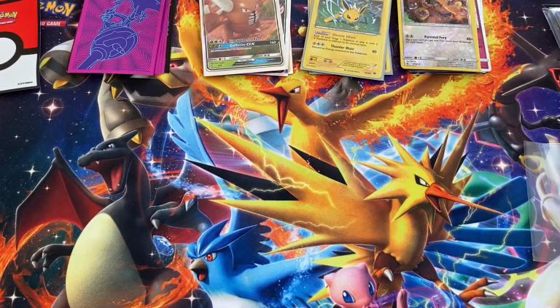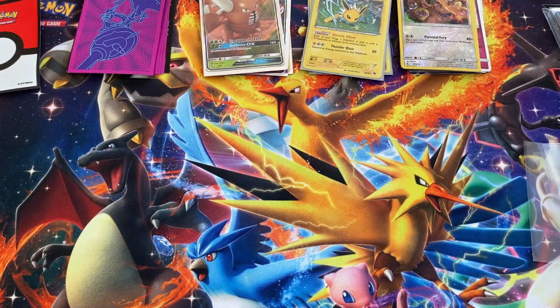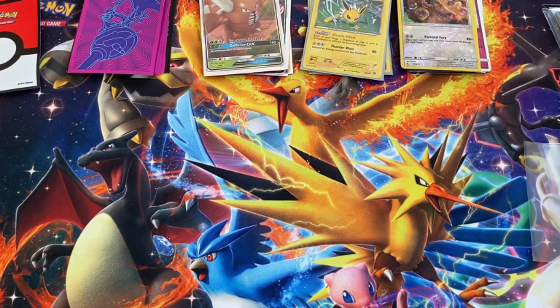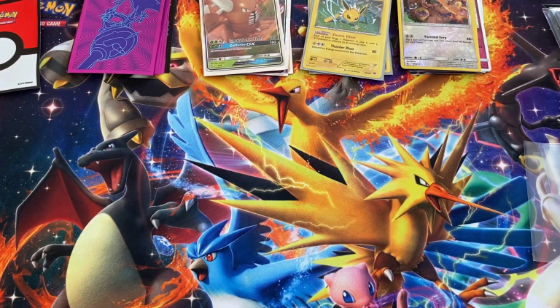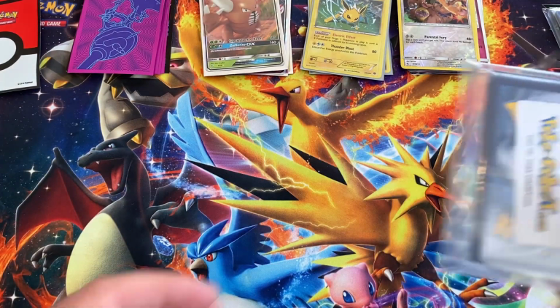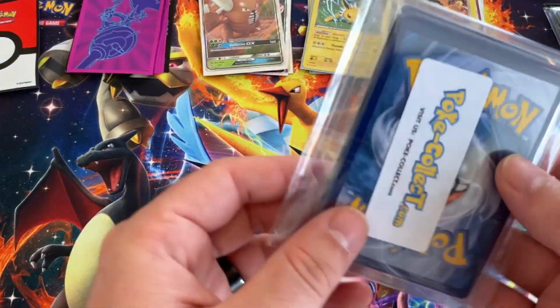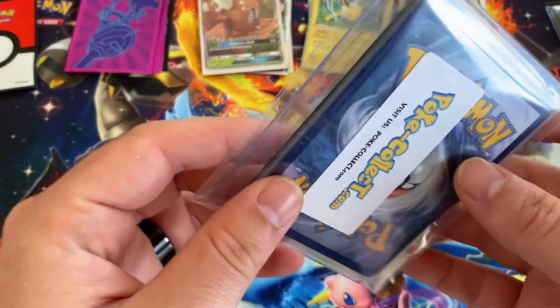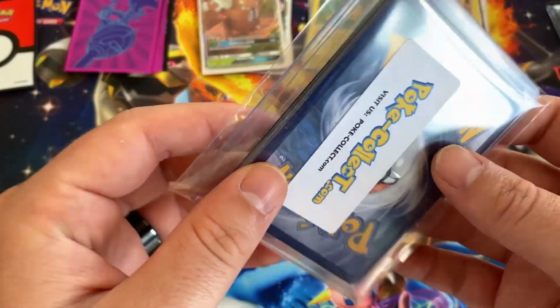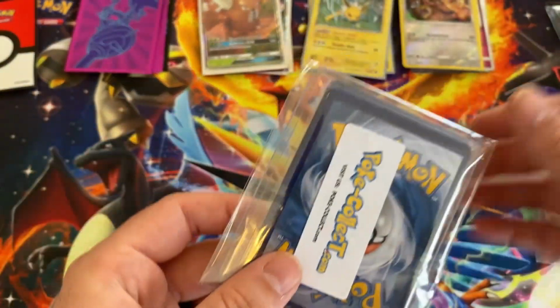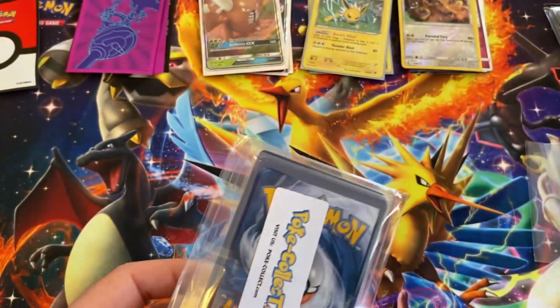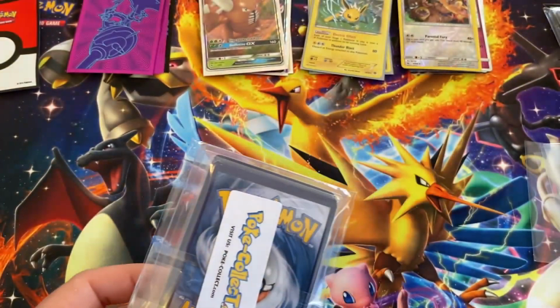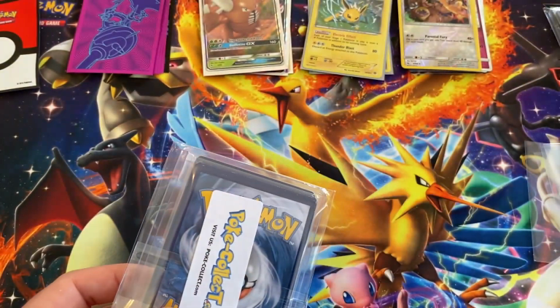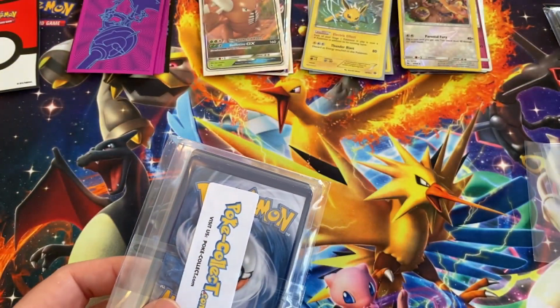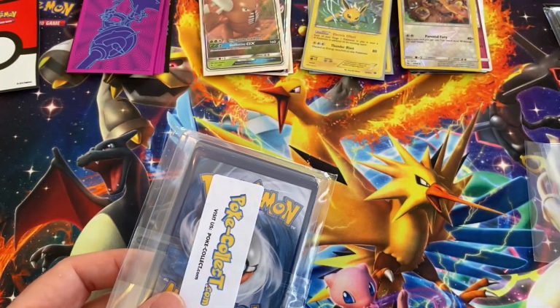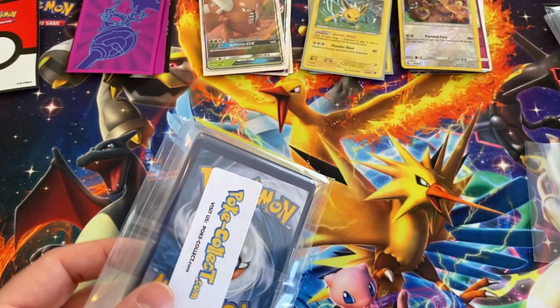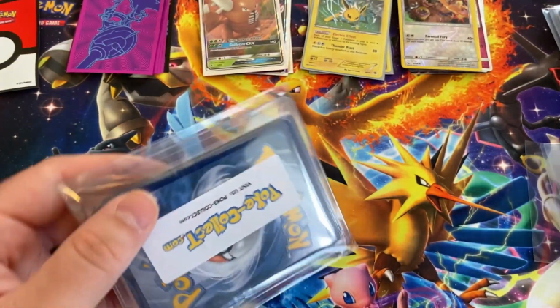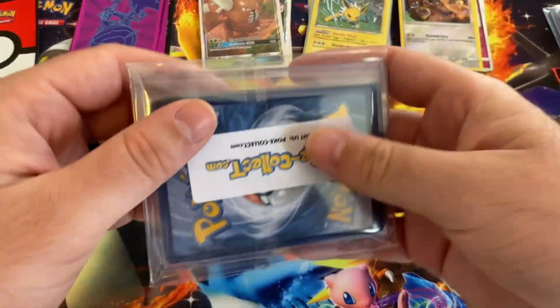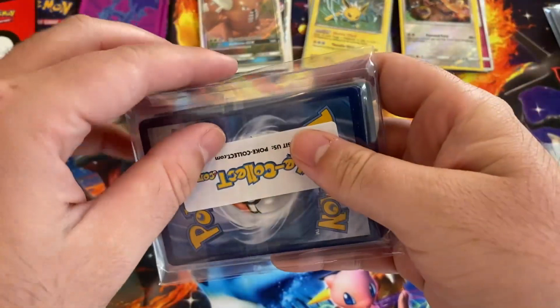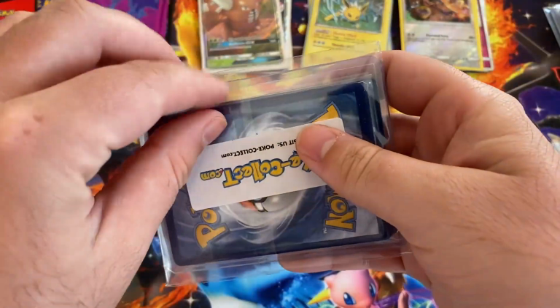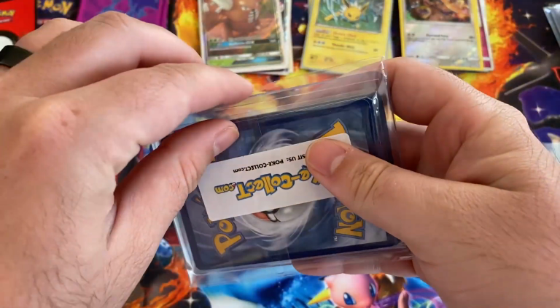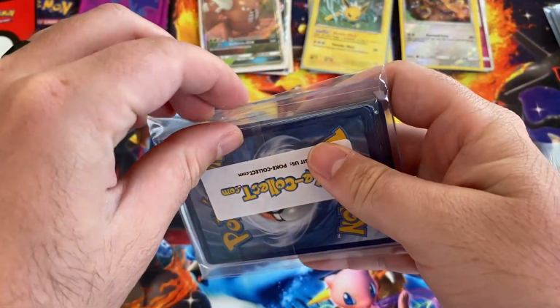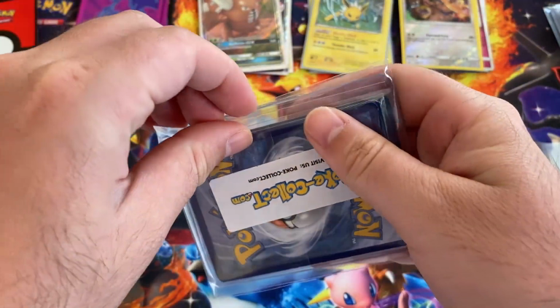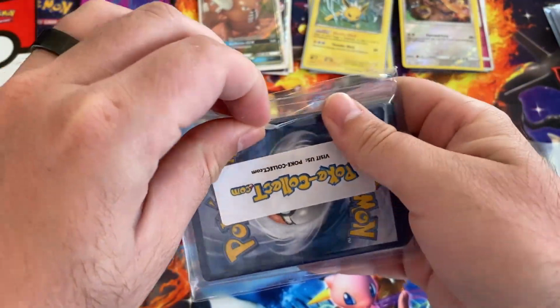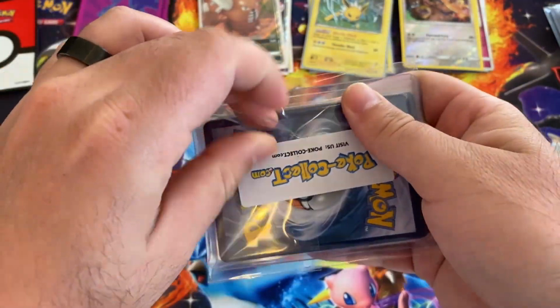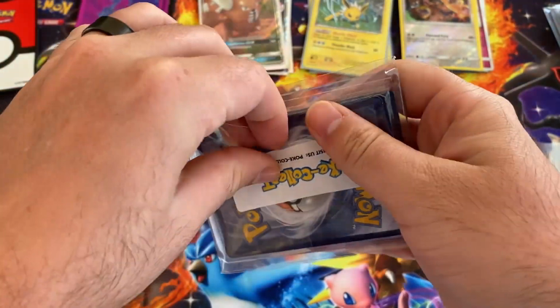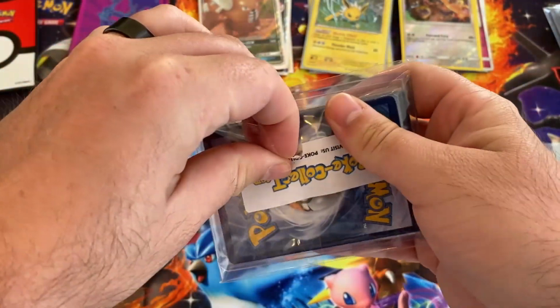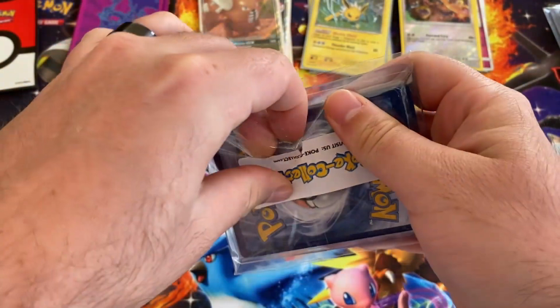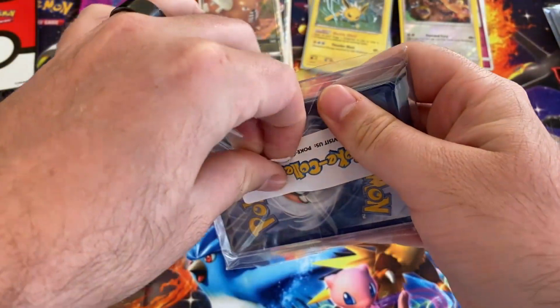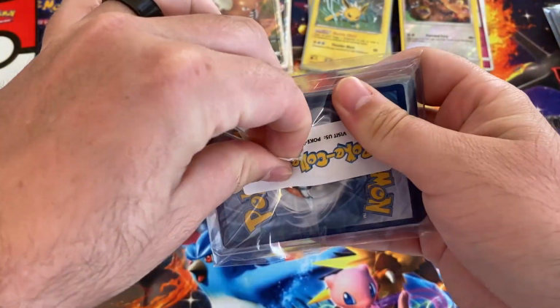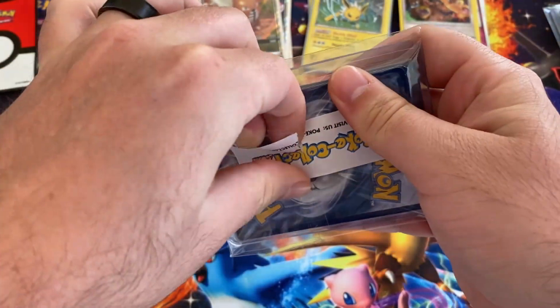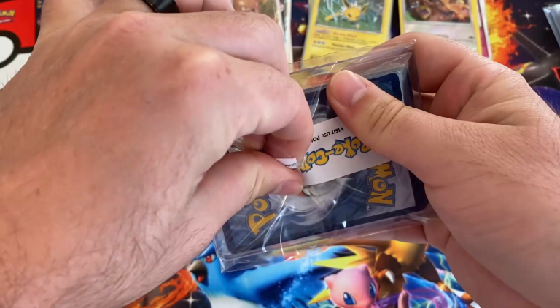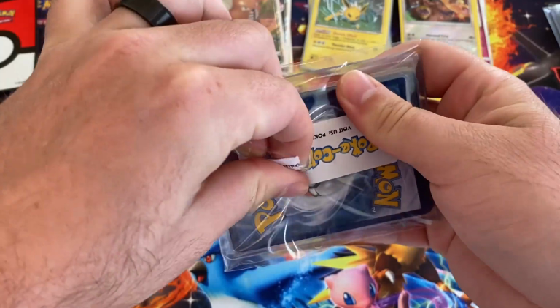So we got three more packs. I'm hoping one of them is vintage. Let's see what we get.